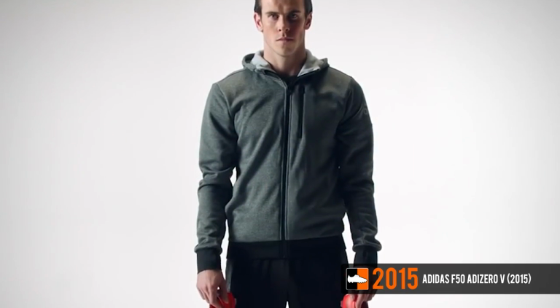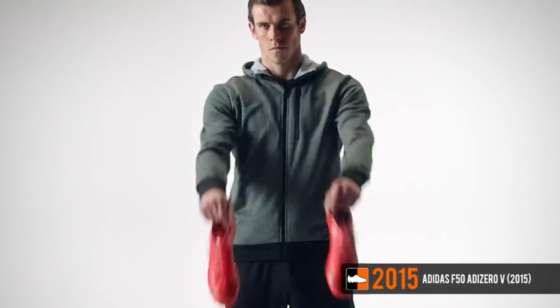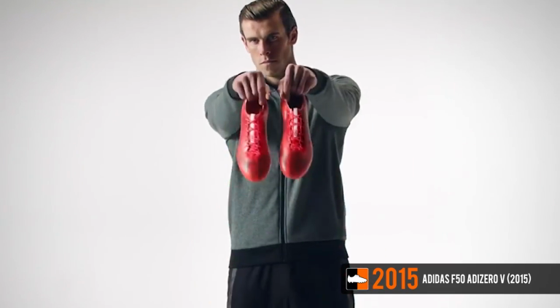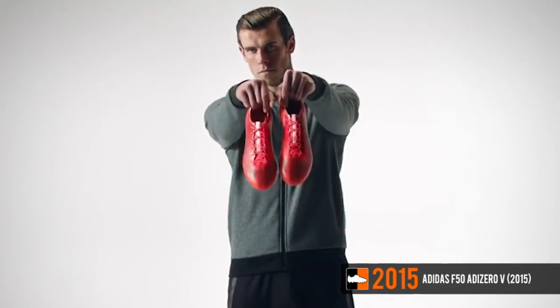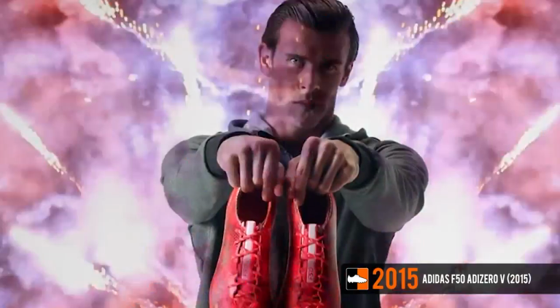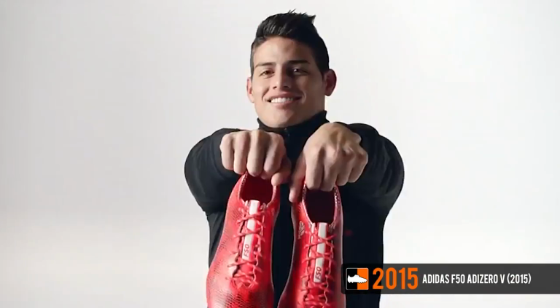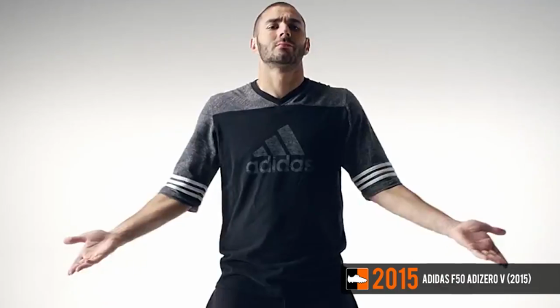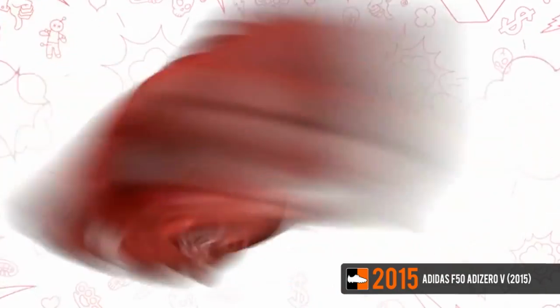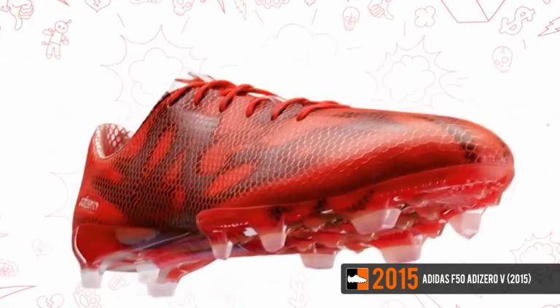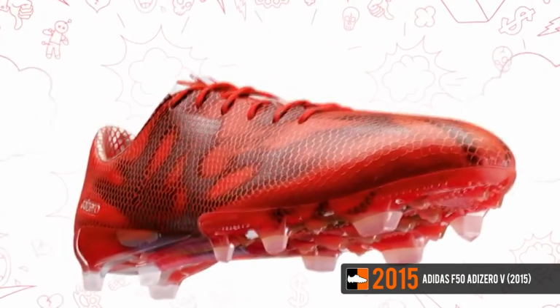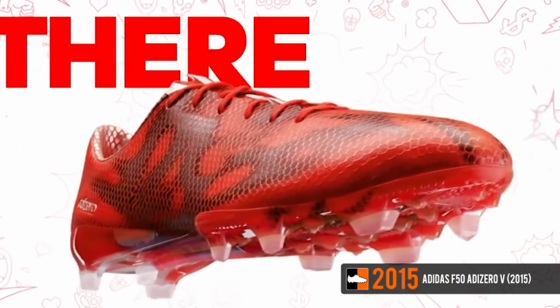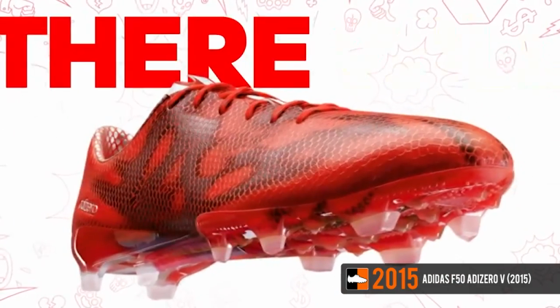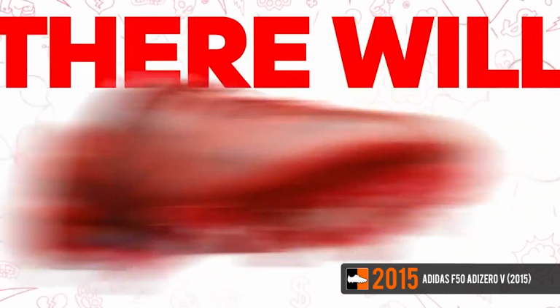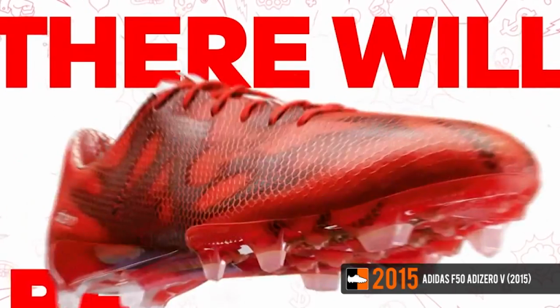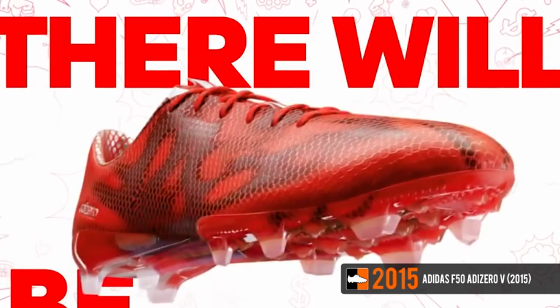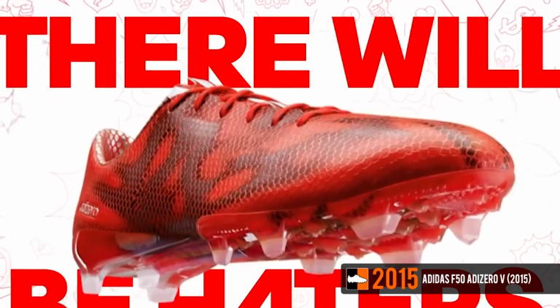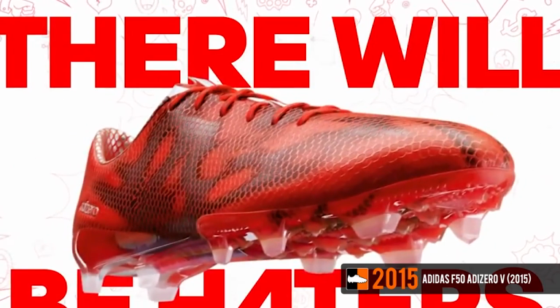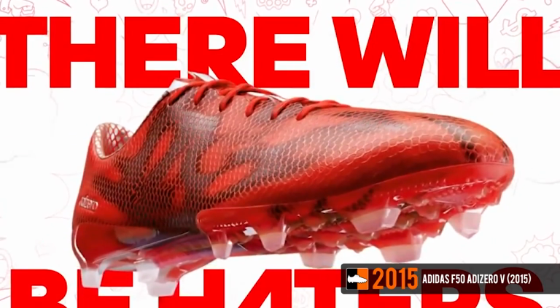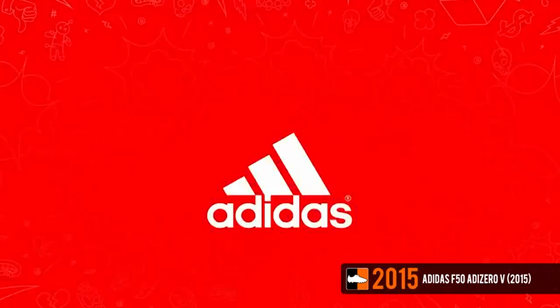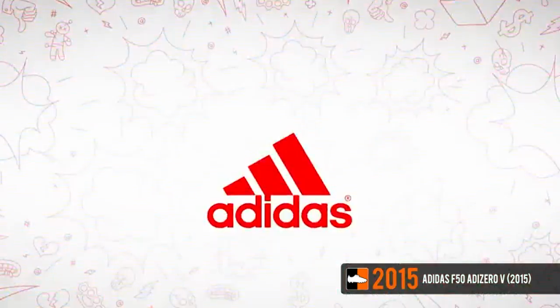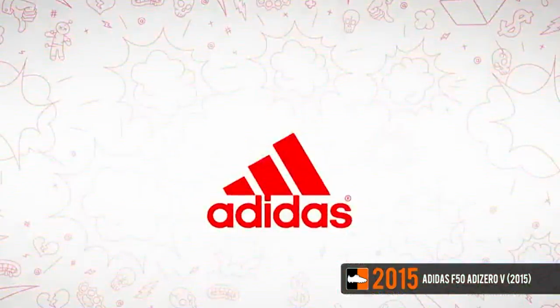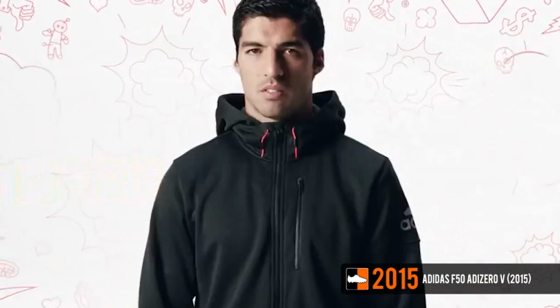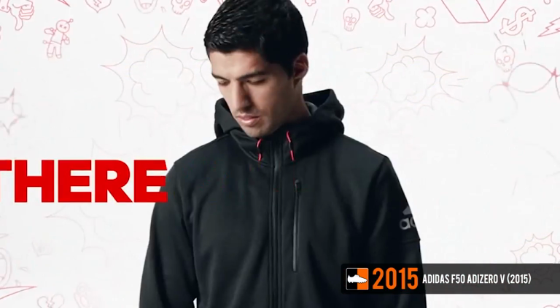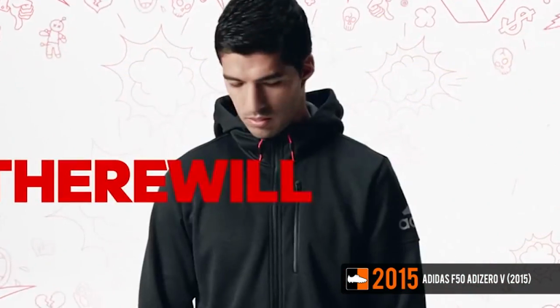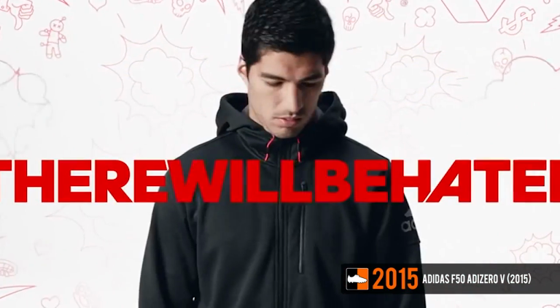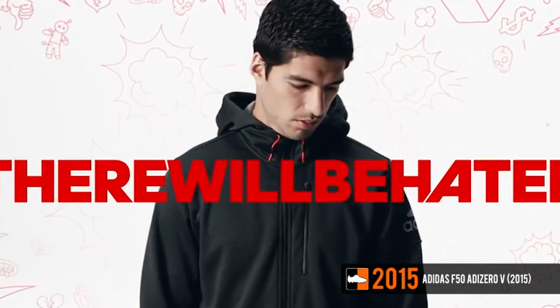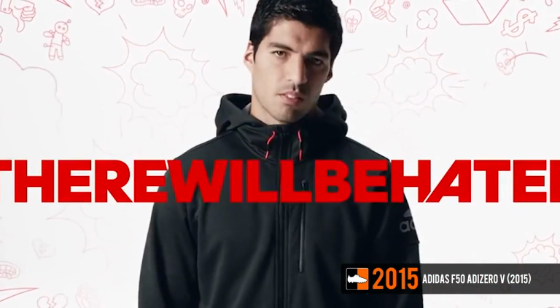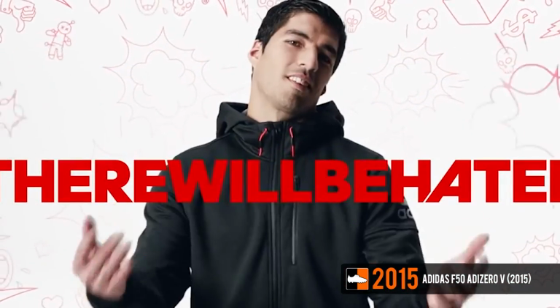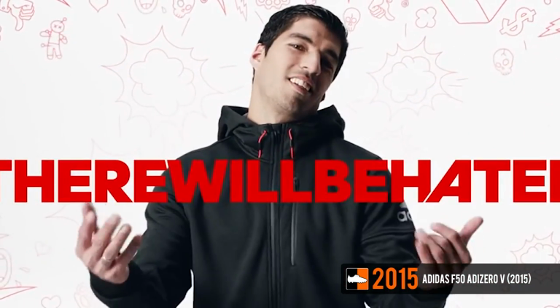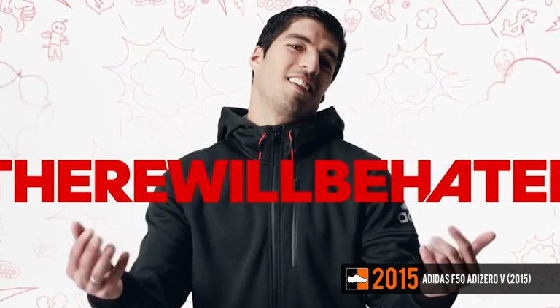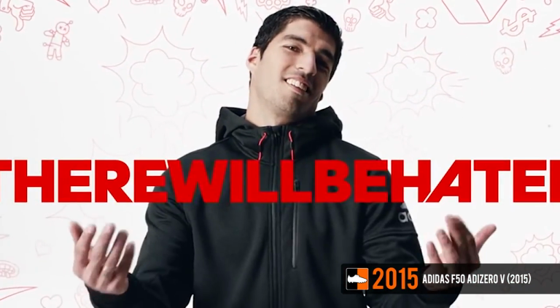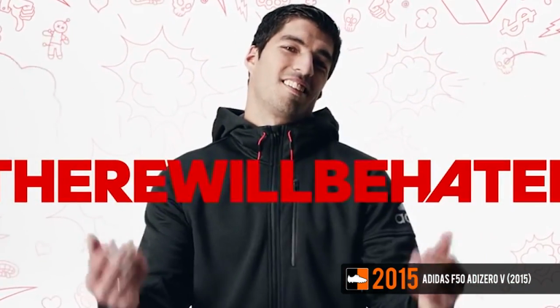The new F50 will be worn by the likes of Luis Suarez, Gareth Bale, James Rodriguez, Diego Costa, and Karim Benzema.